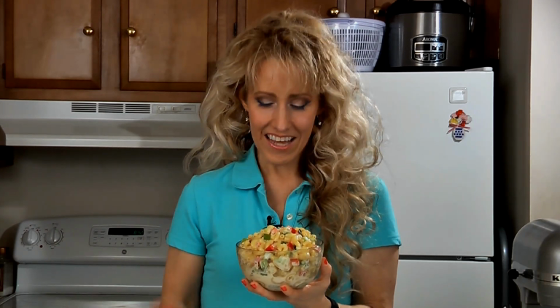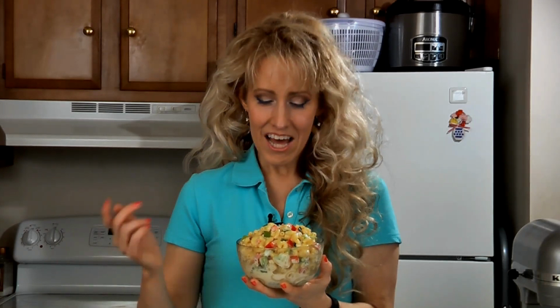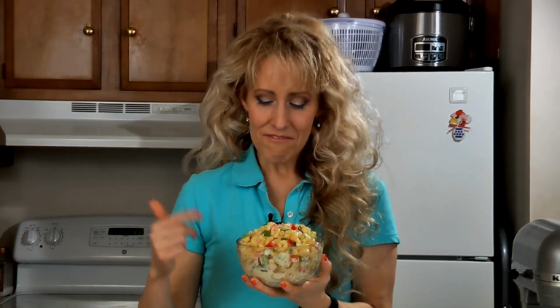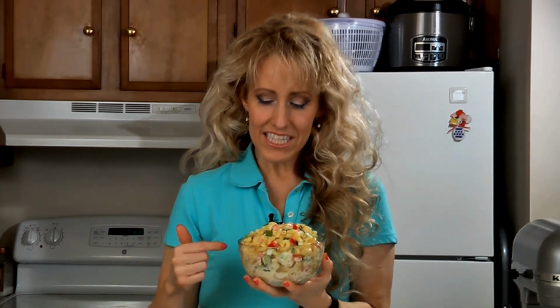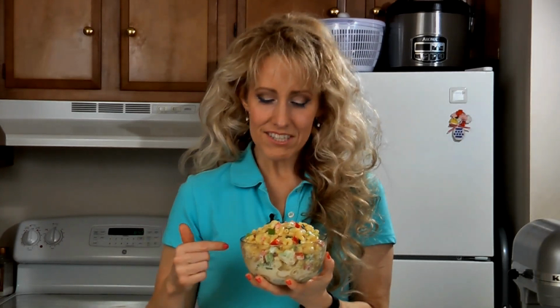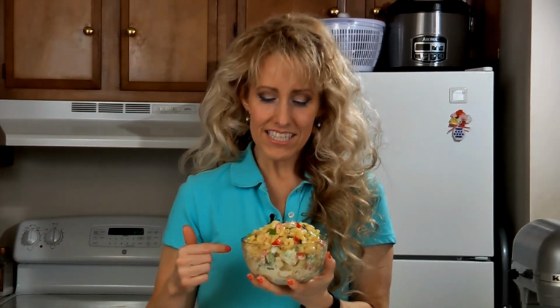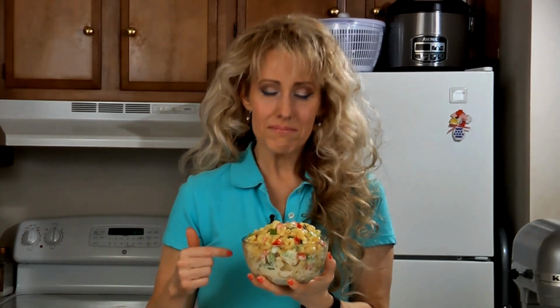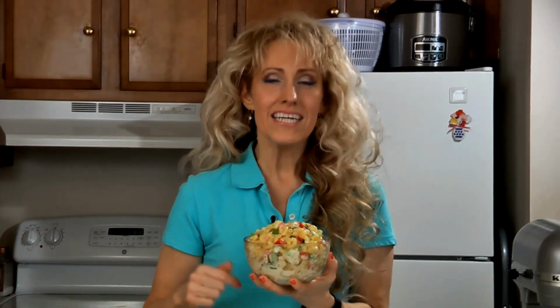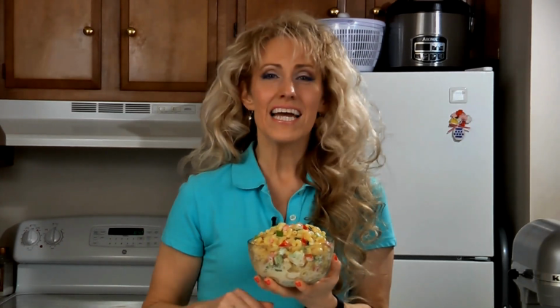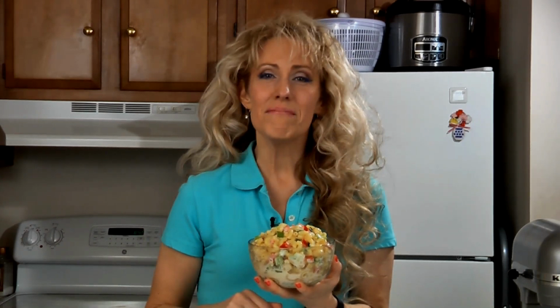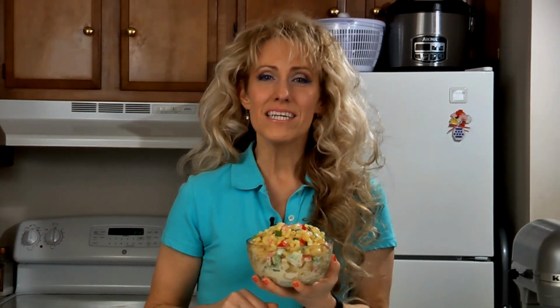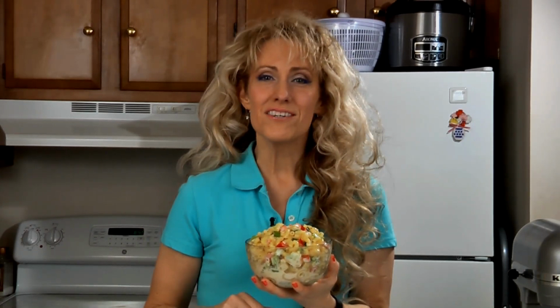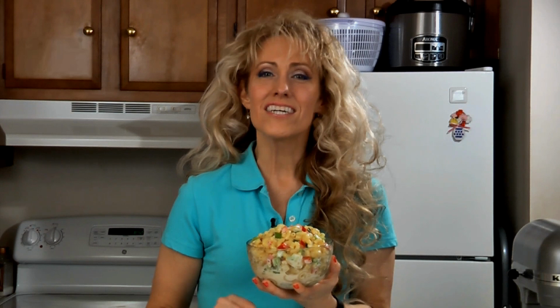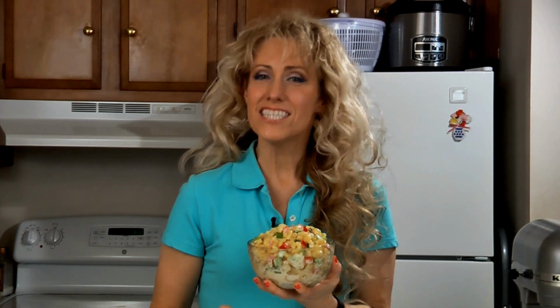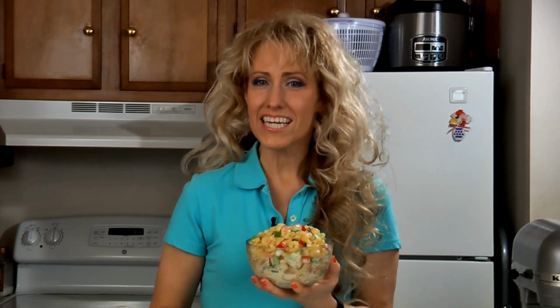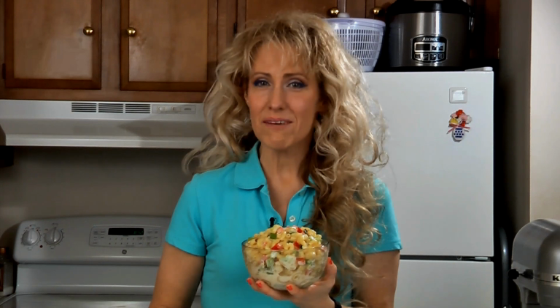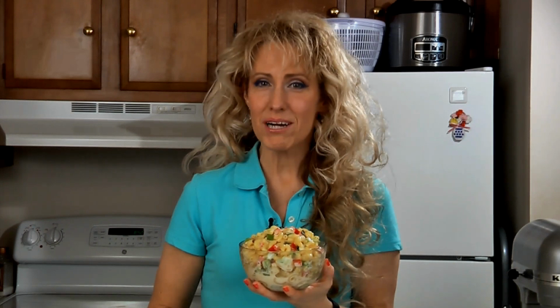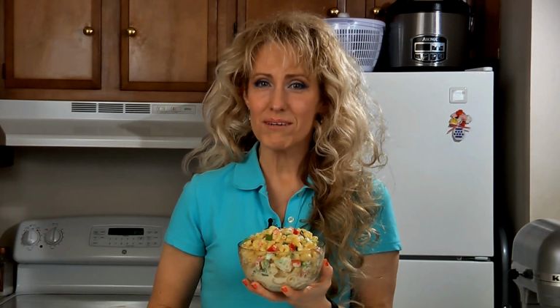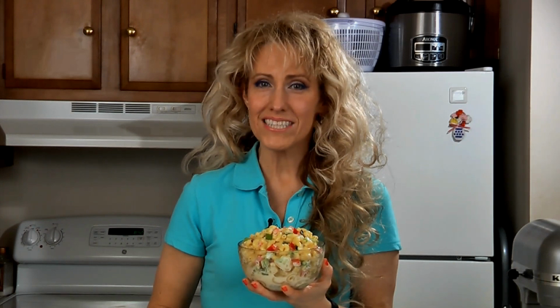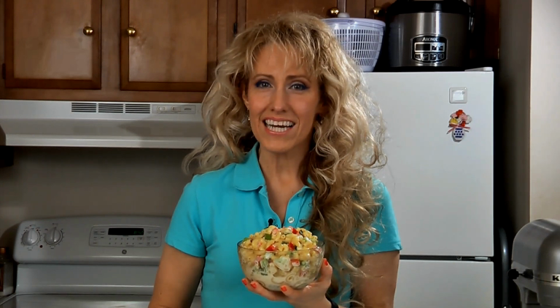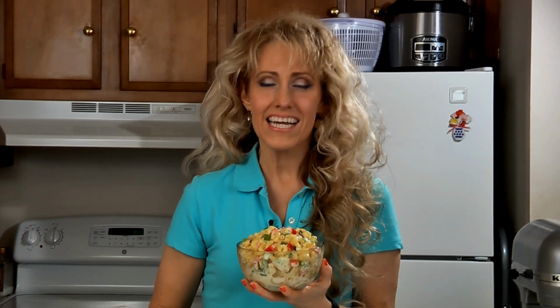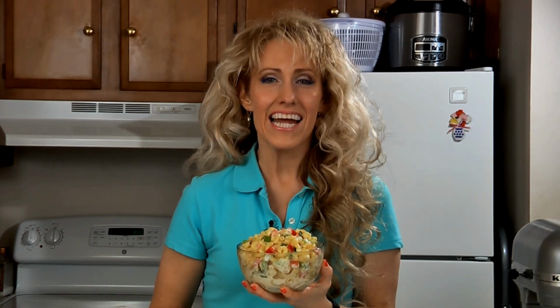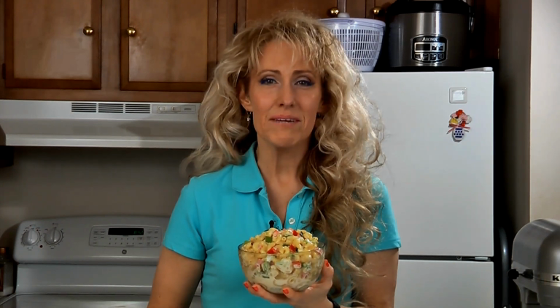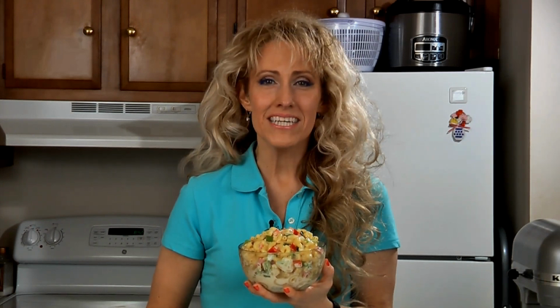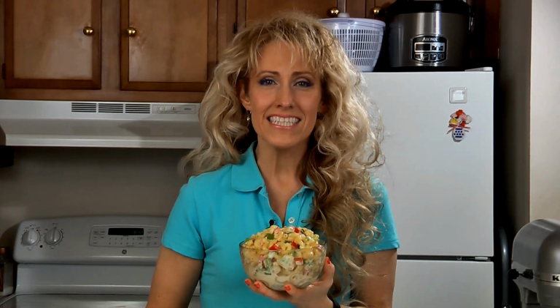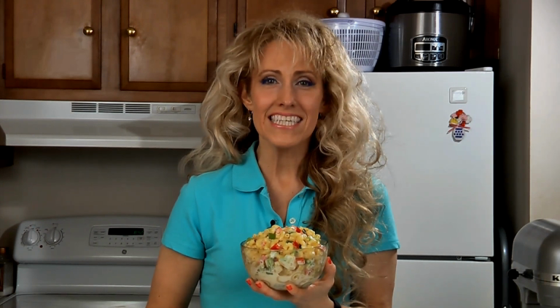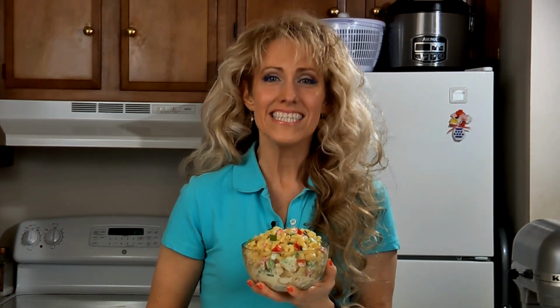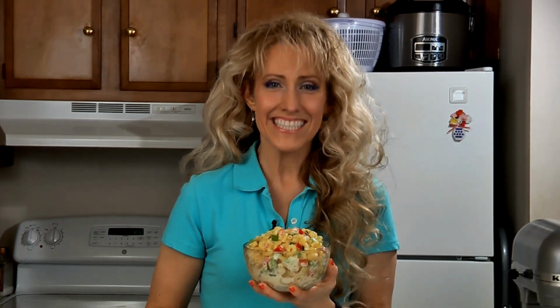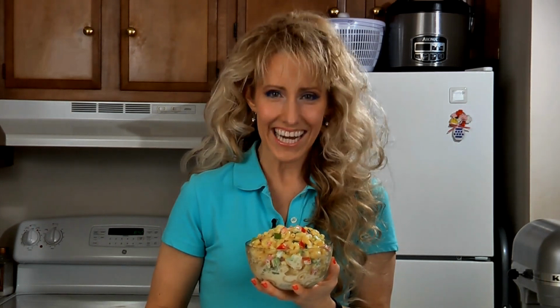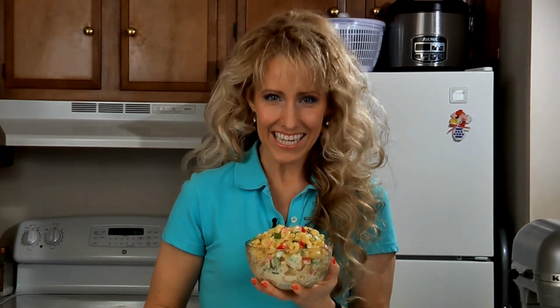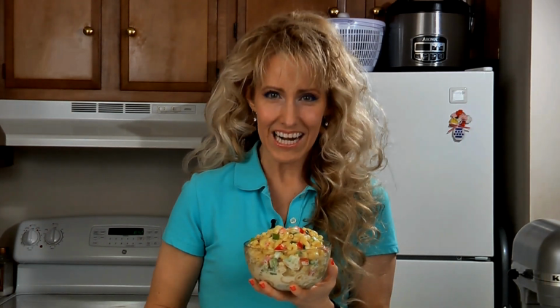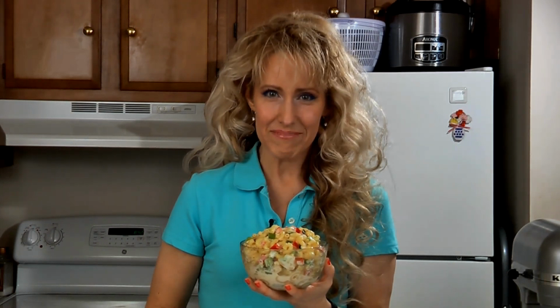For this recipe and many more, check out my website at amylindskitchen.com.